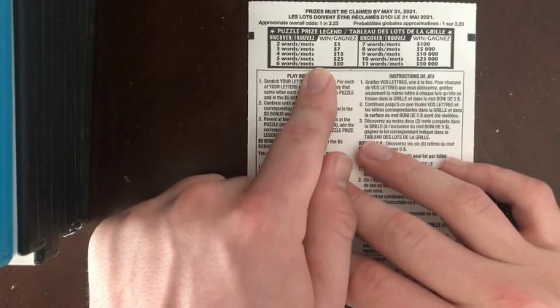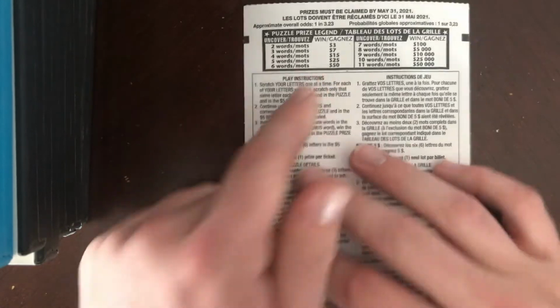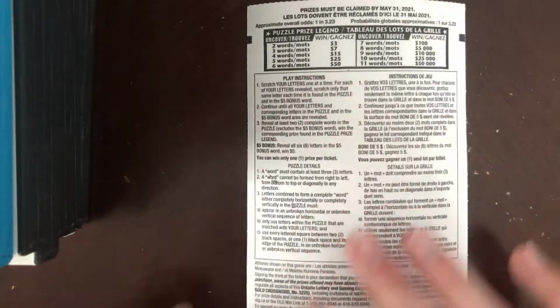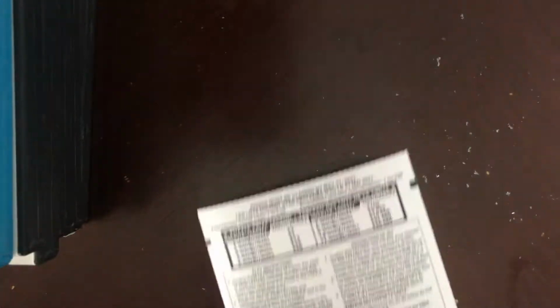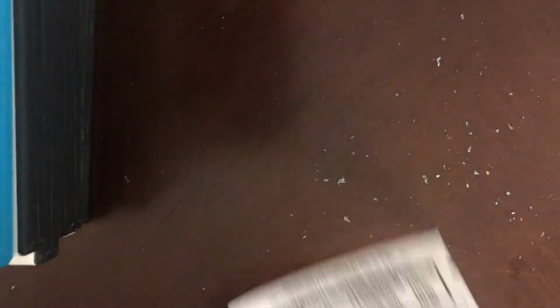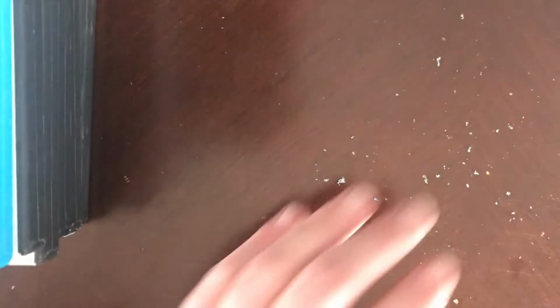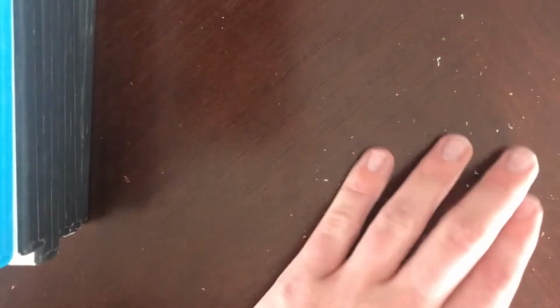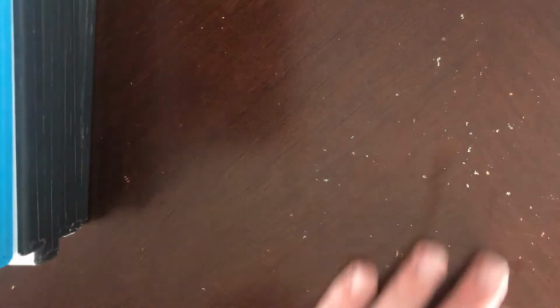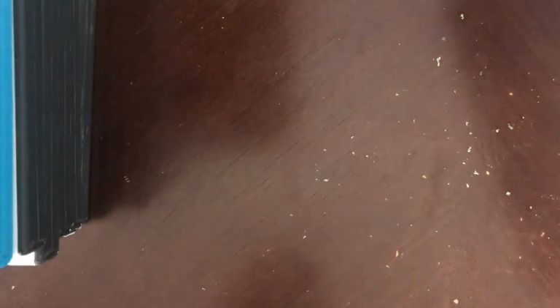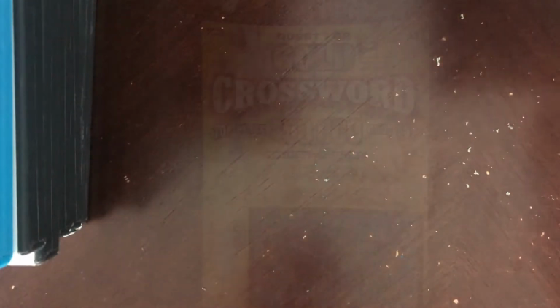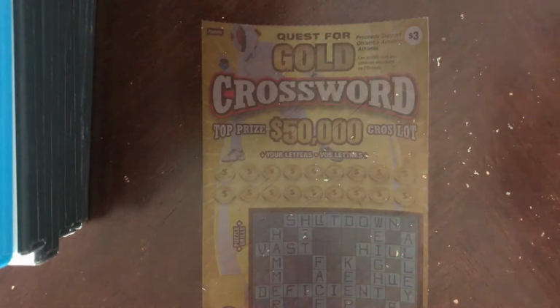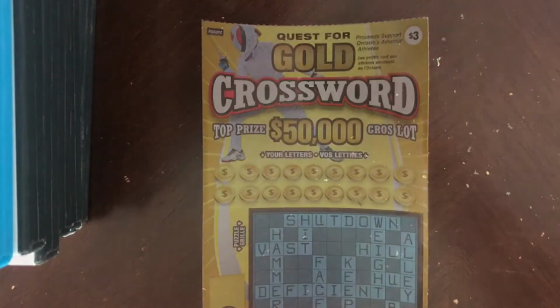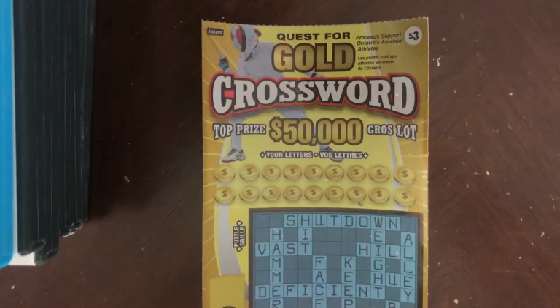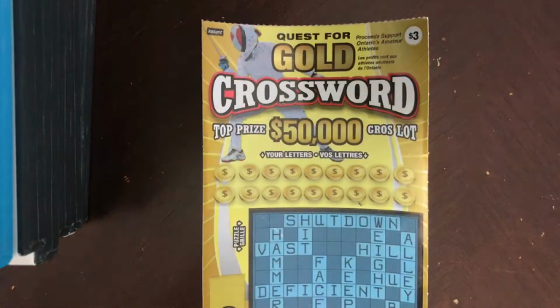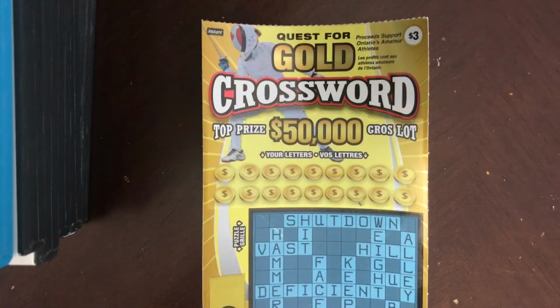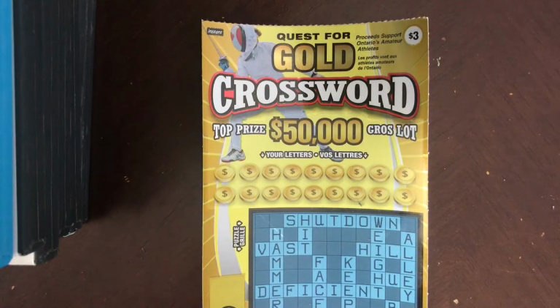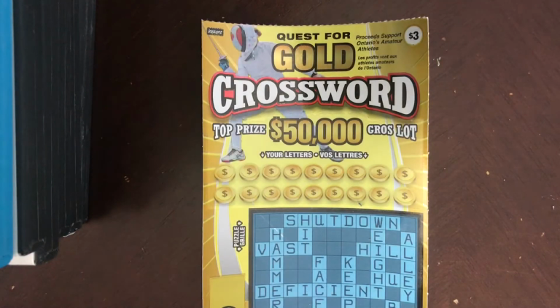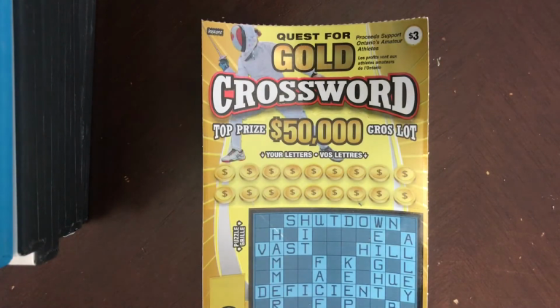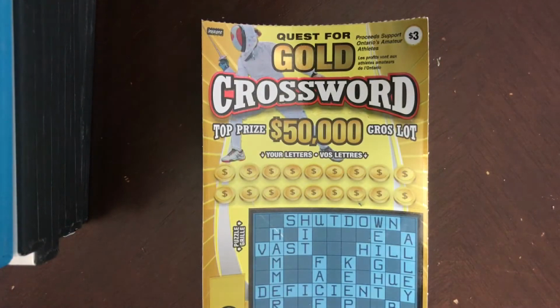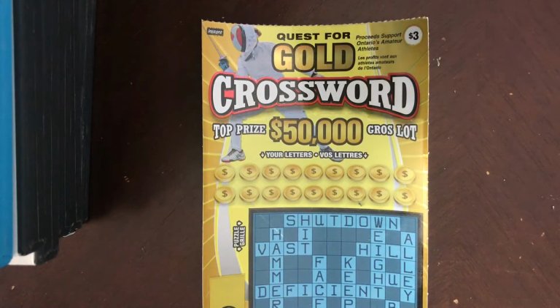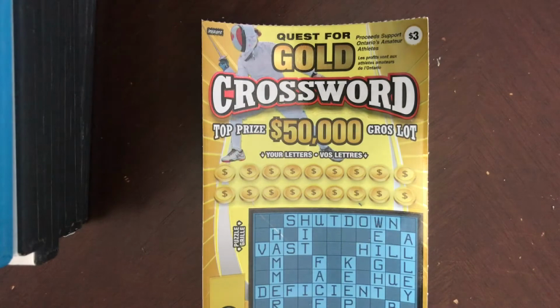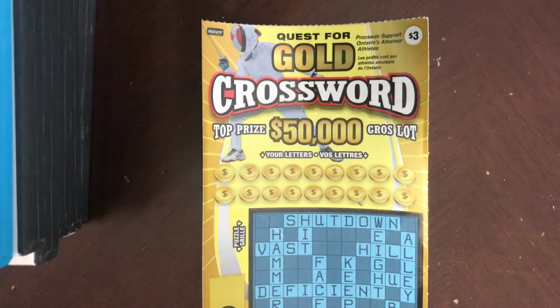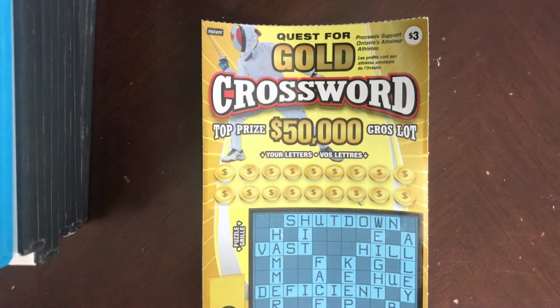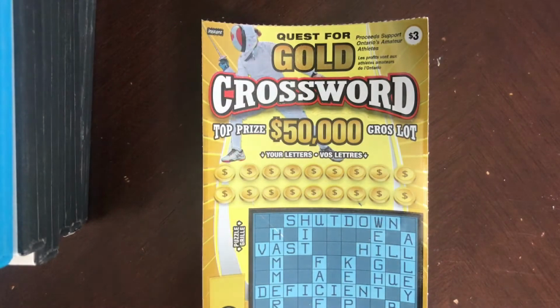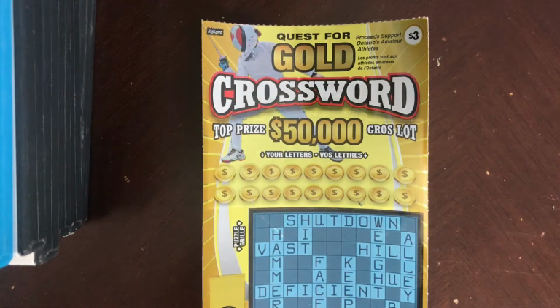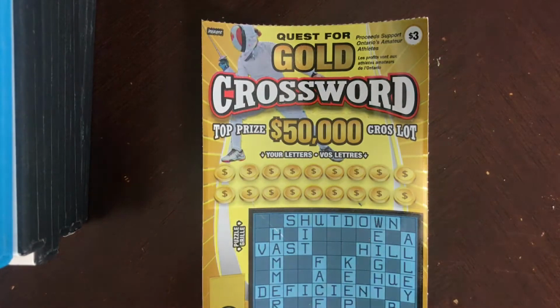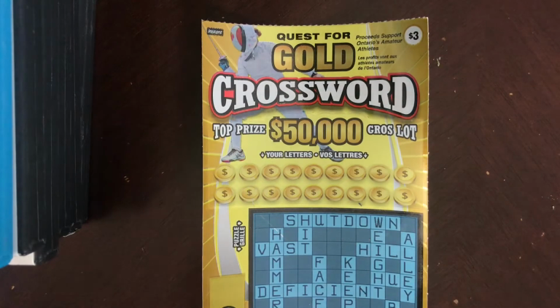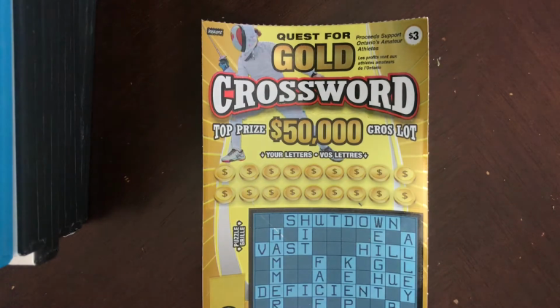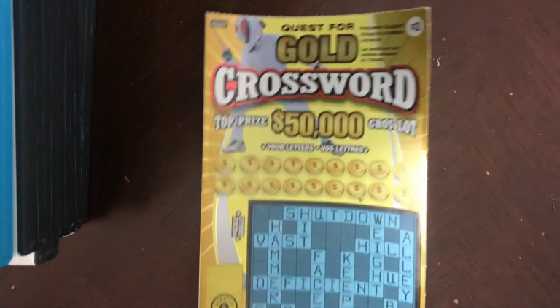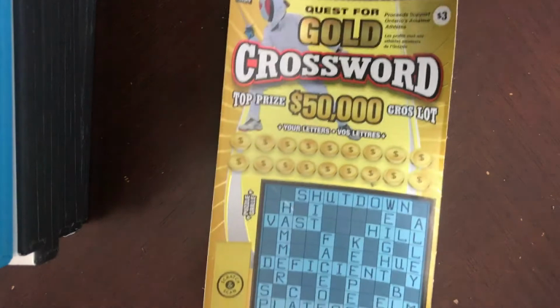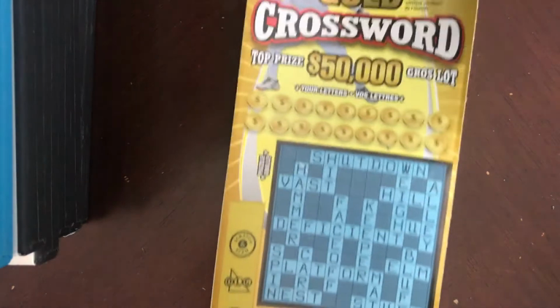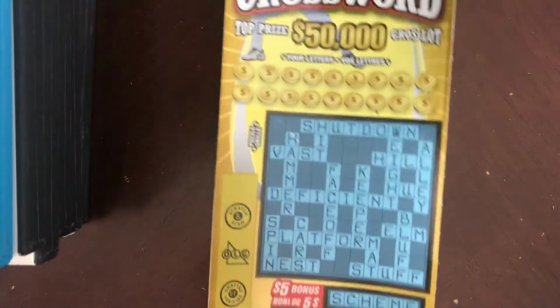Seven dollar winner! Let's go. Okay, number two on the Quest for Gold. We just won $7.